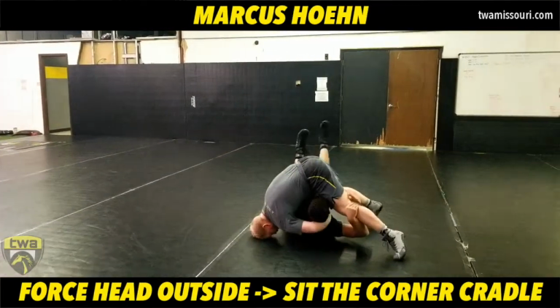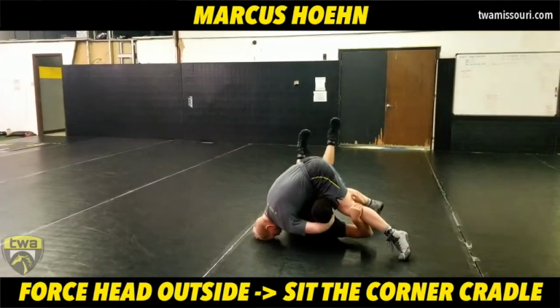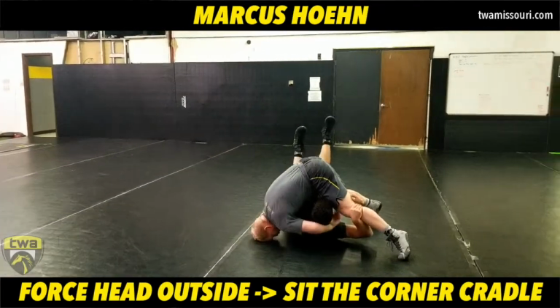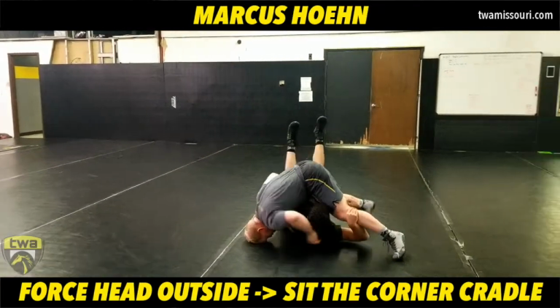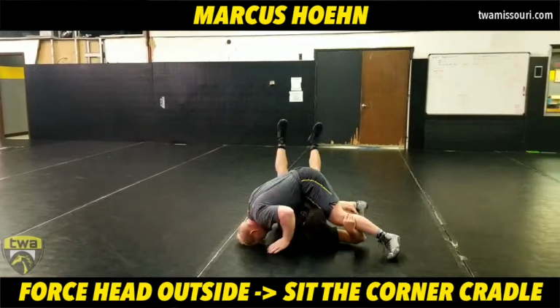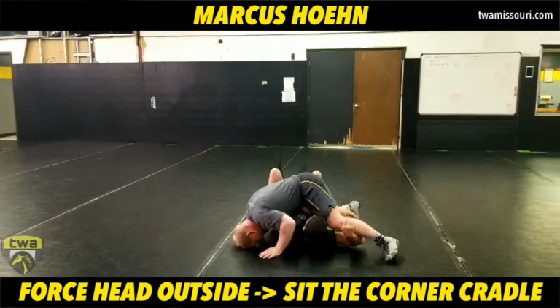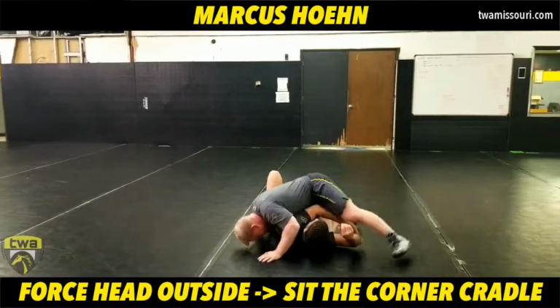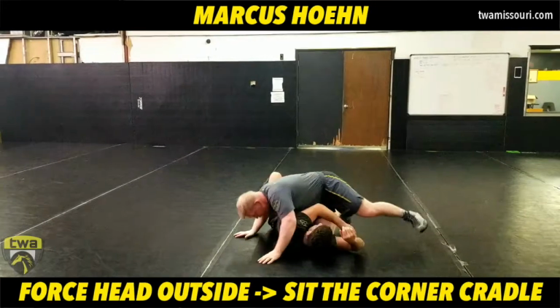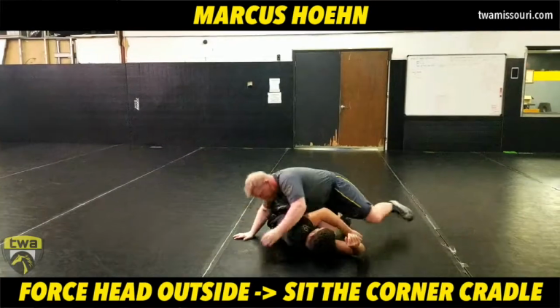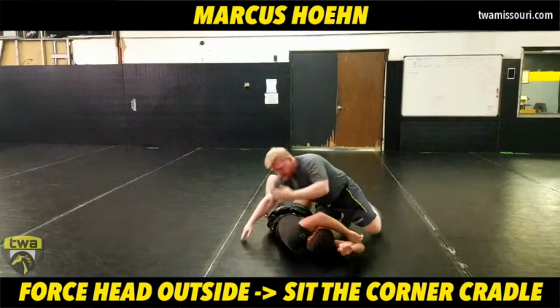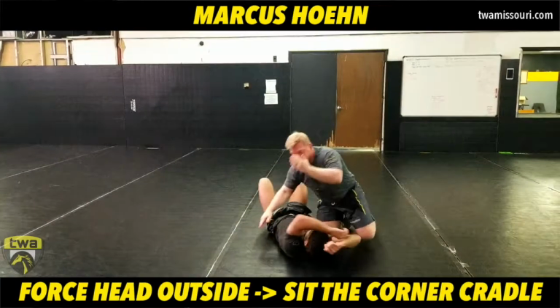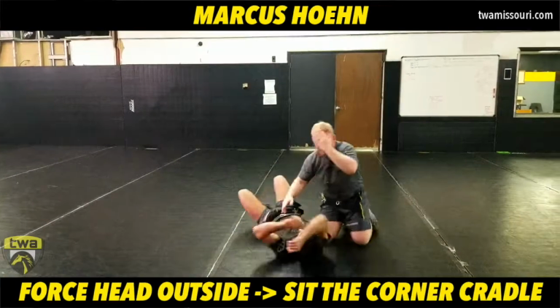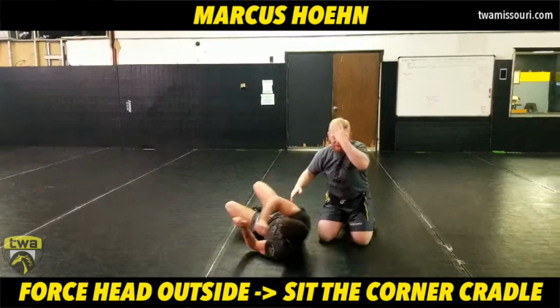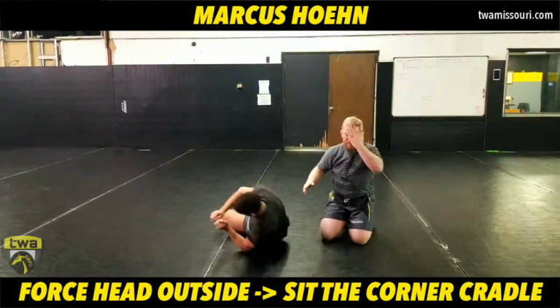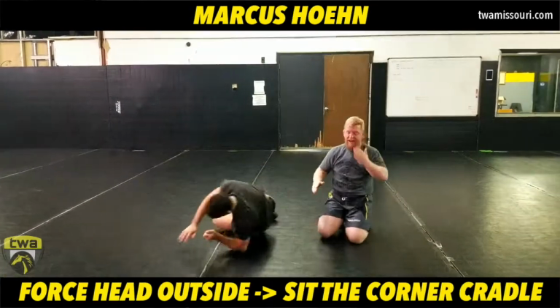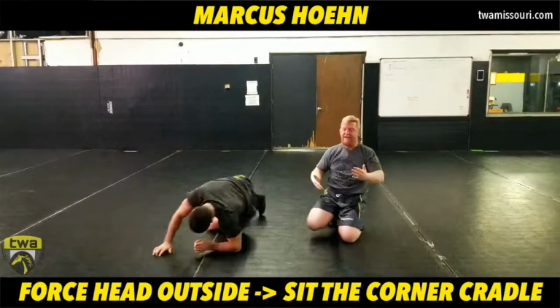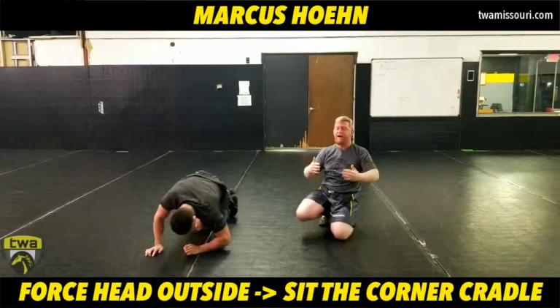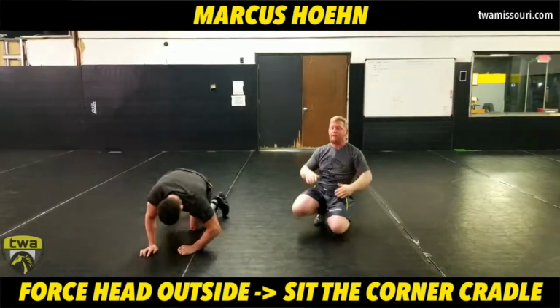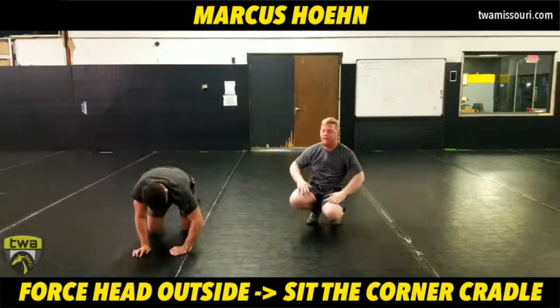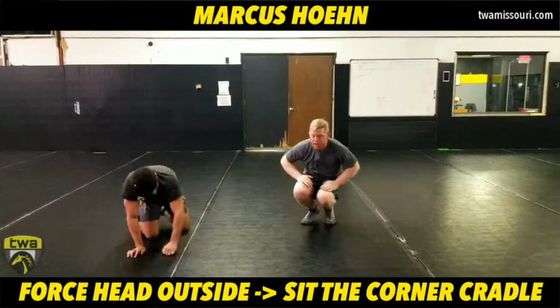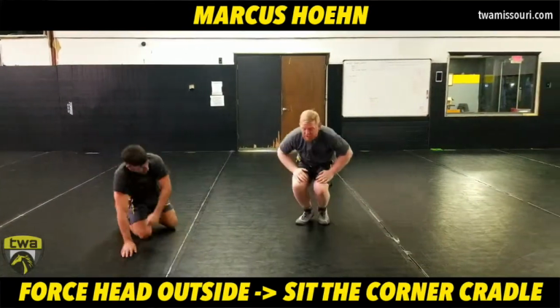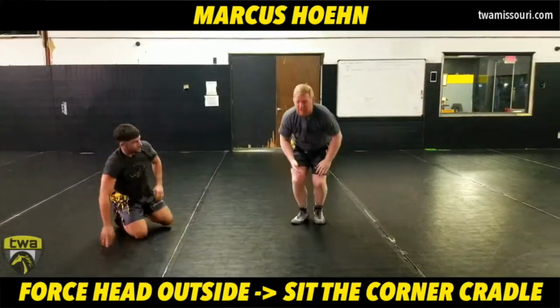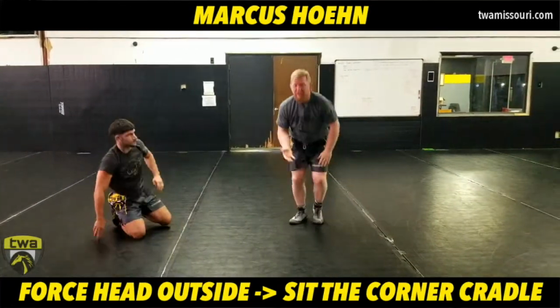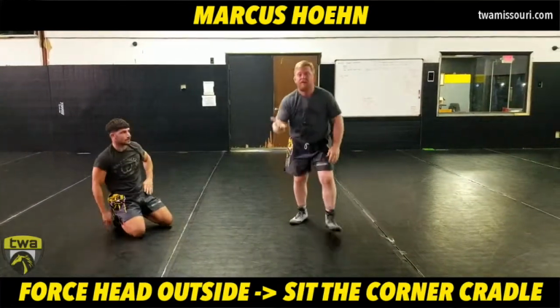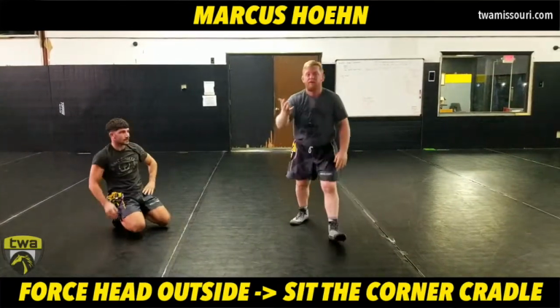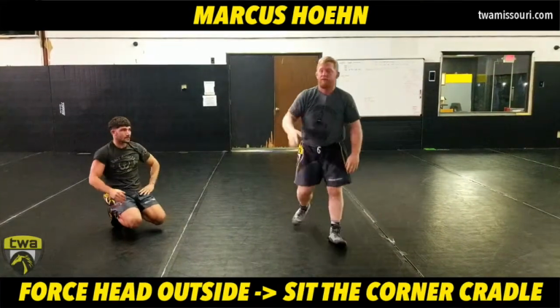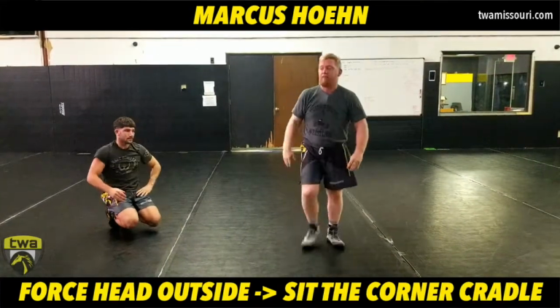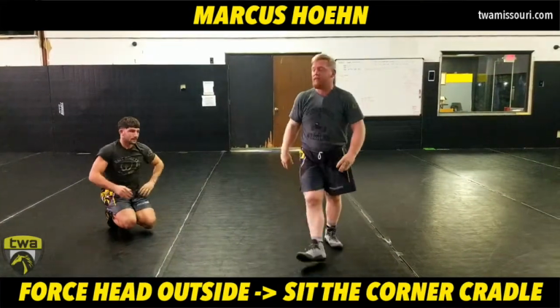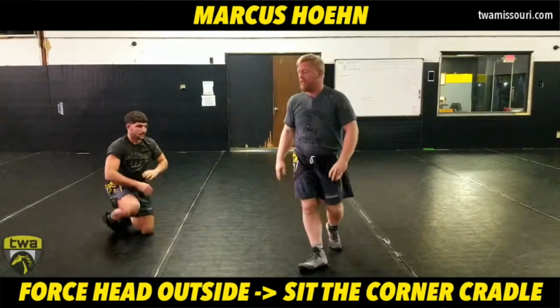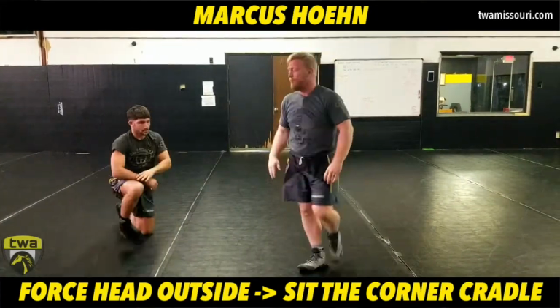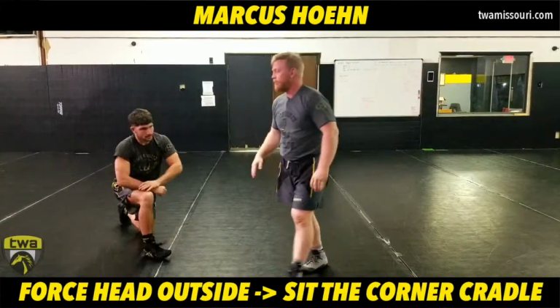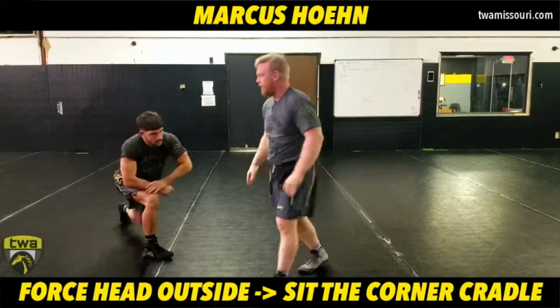So as he hits a single leg — sprawling outside, pull the lat, sit the corner, attack and lock up my cradle on top. Finish on top with your hips and chest up, up on your toes.